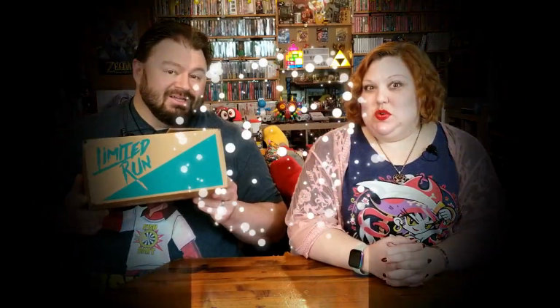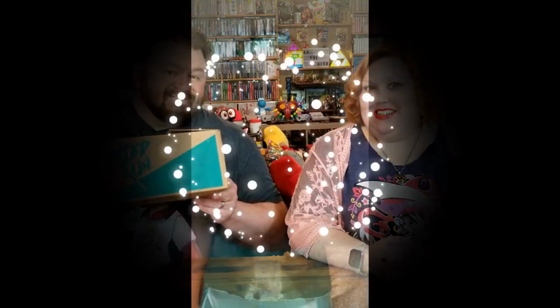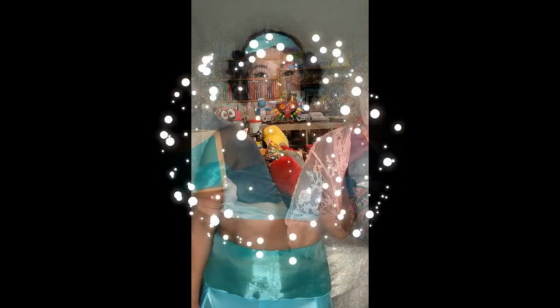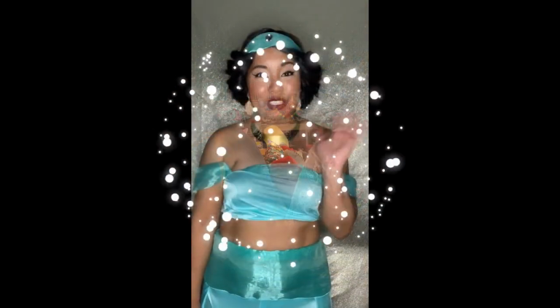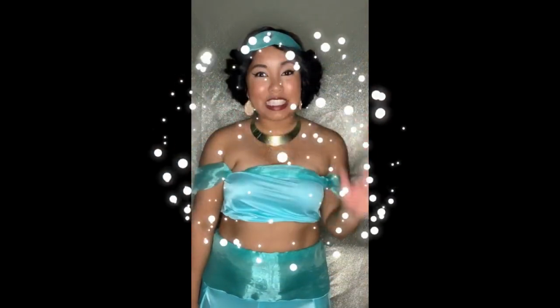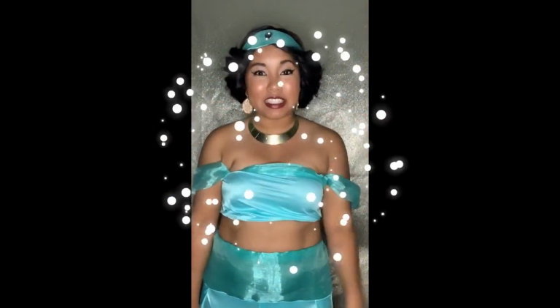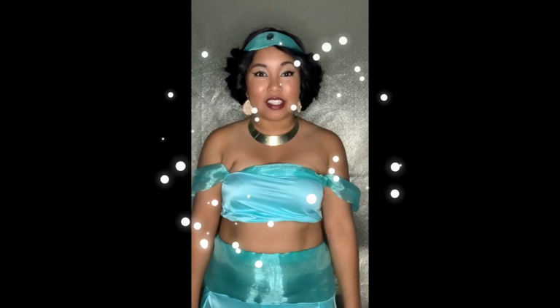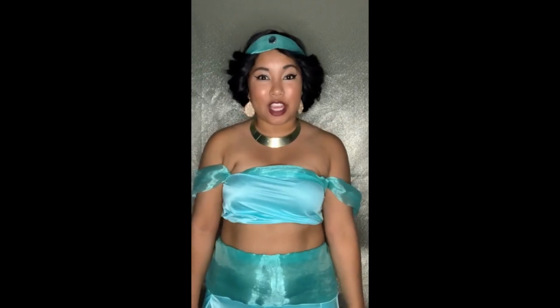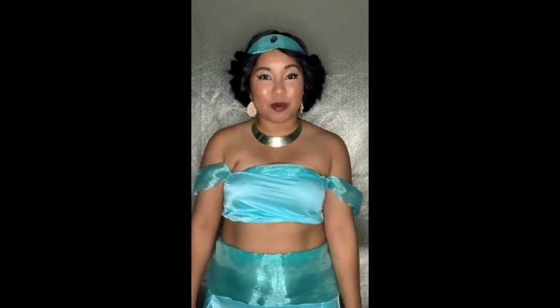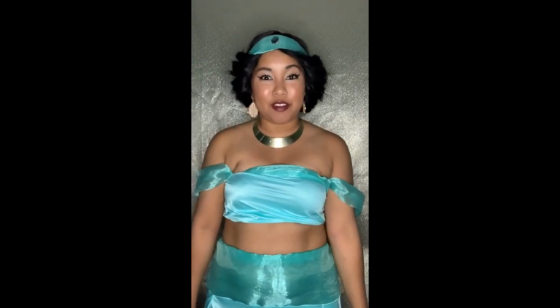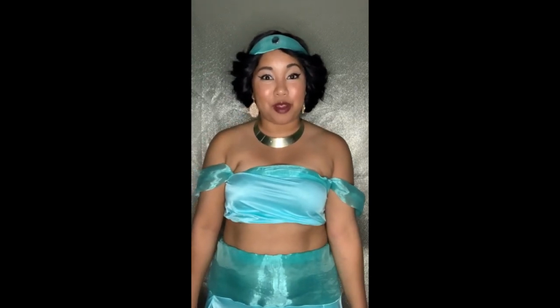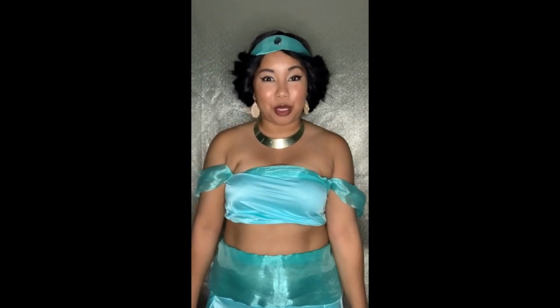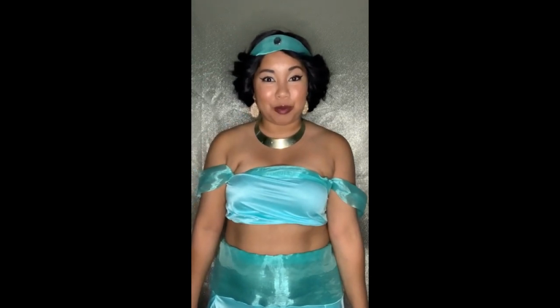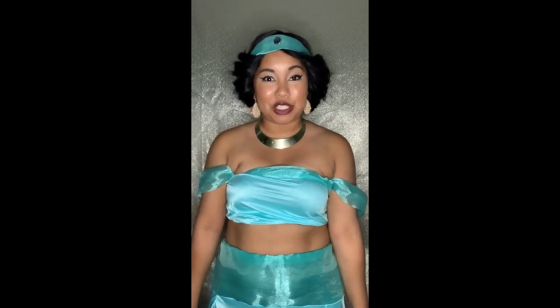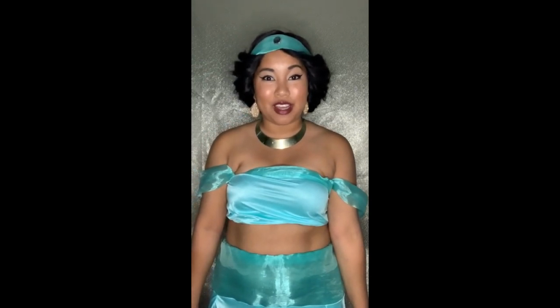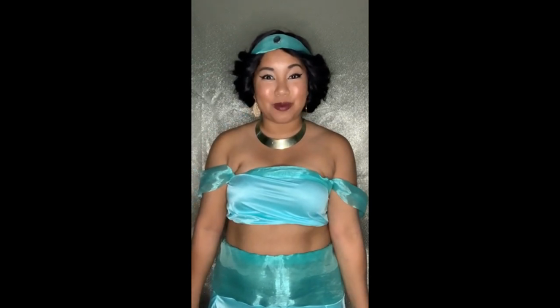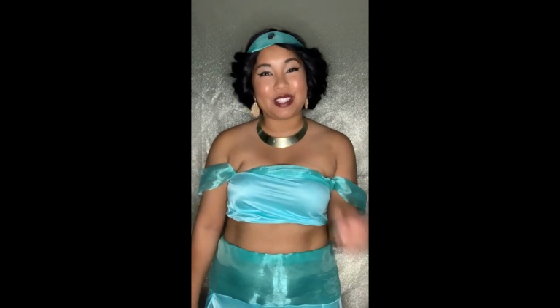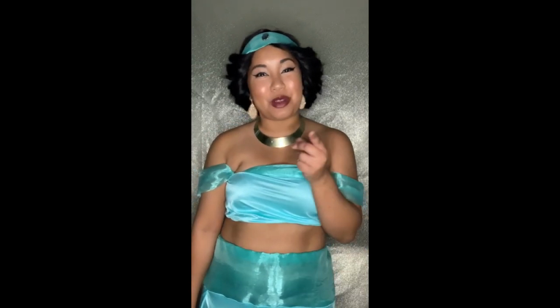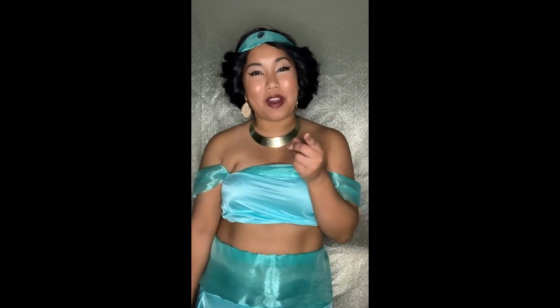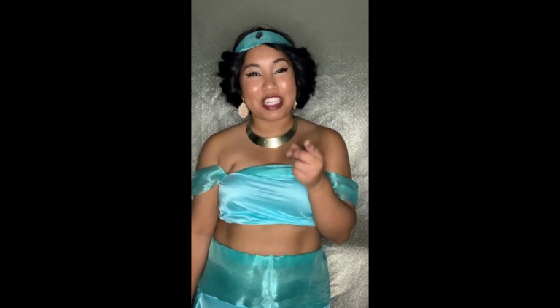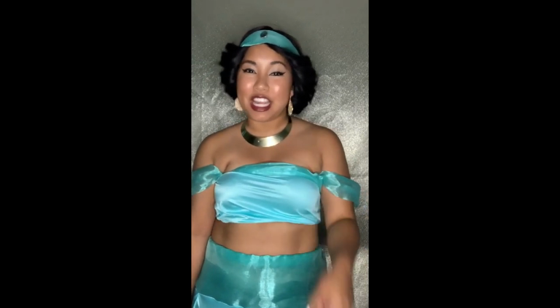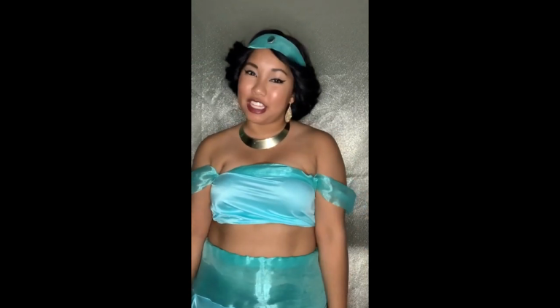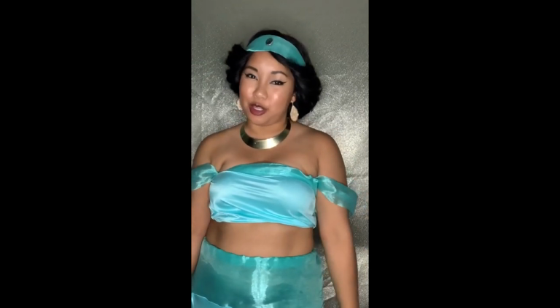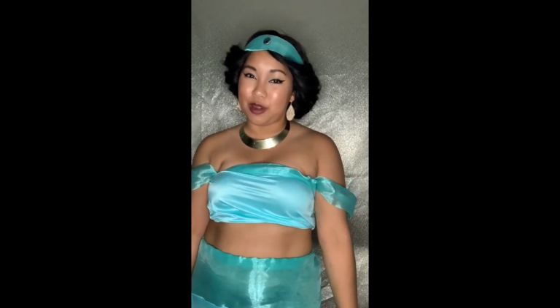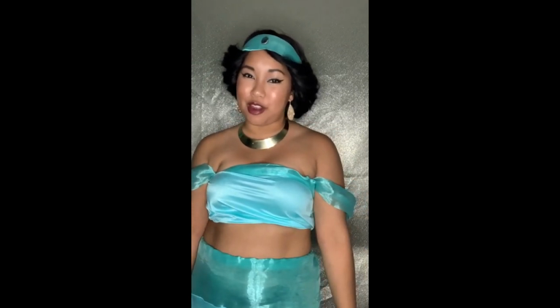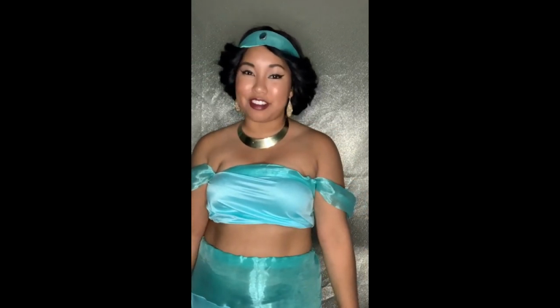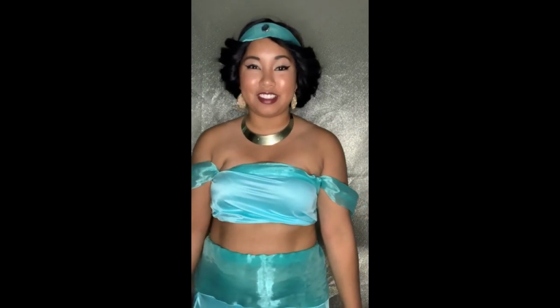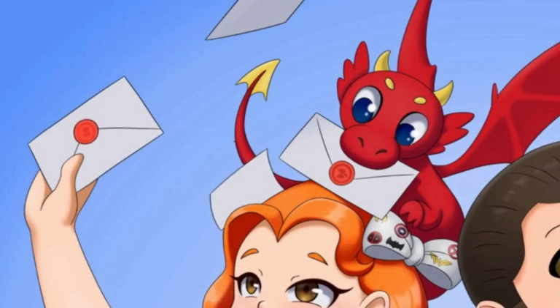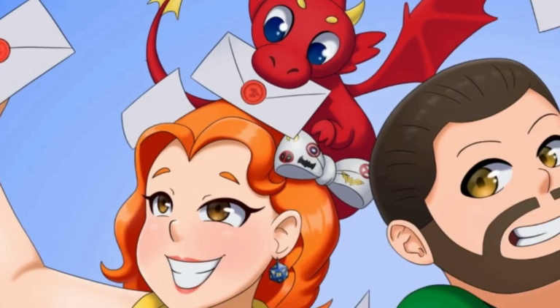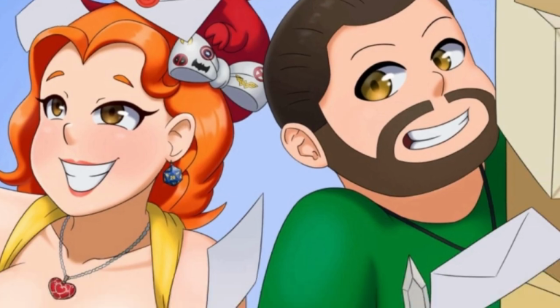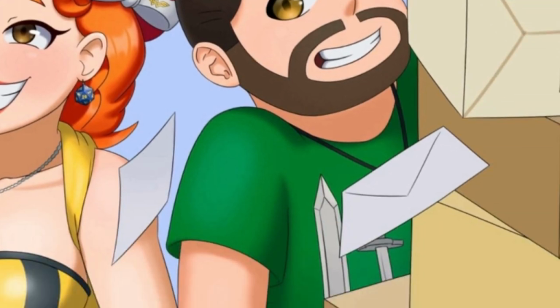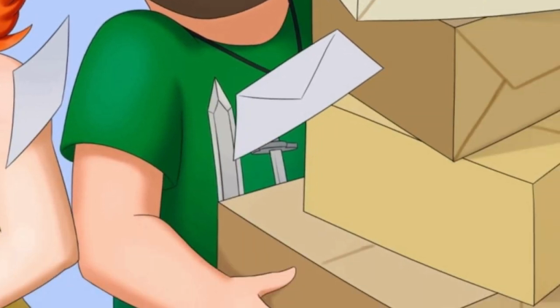Hey nerdlings, it's Jasmine from Nerdy Blazing Cosplays and you're watching Do You Nerd? Mail-in-mail.